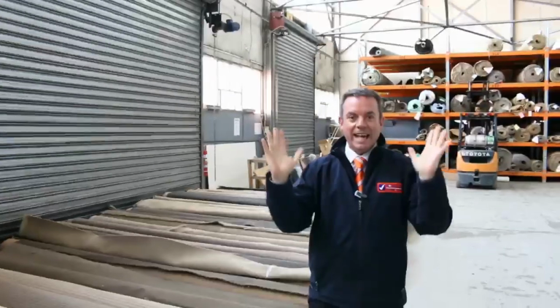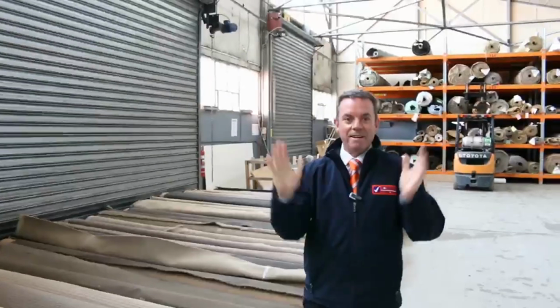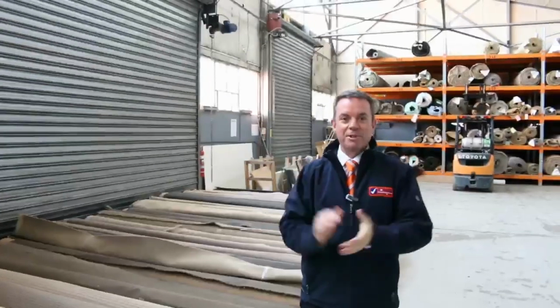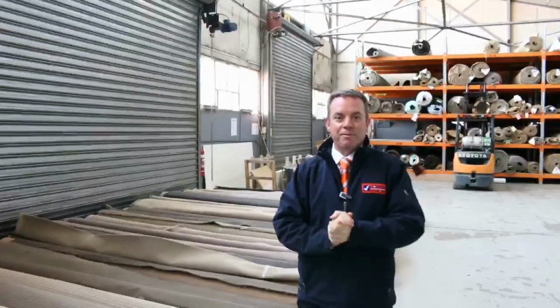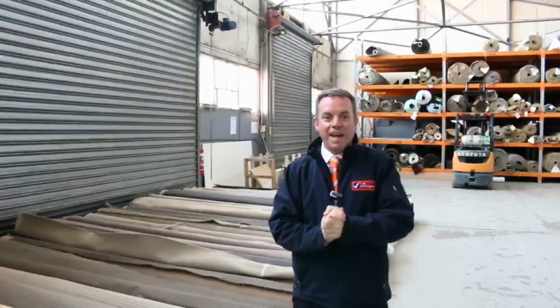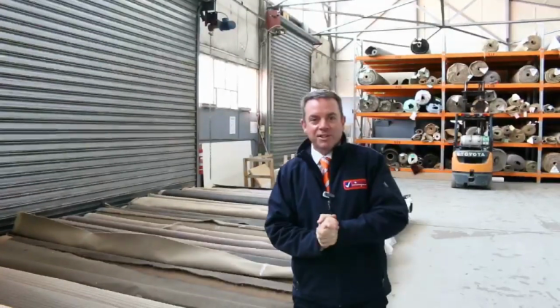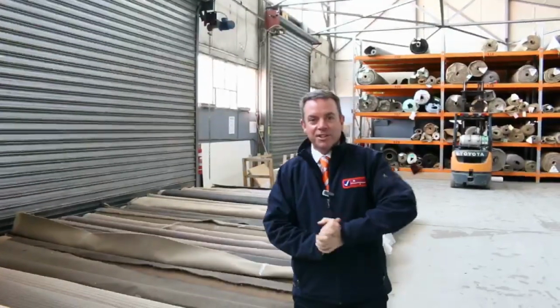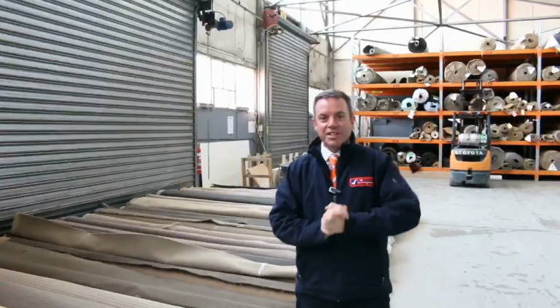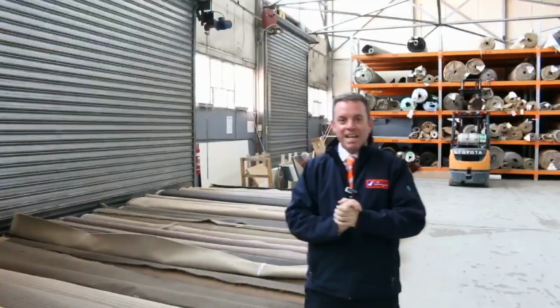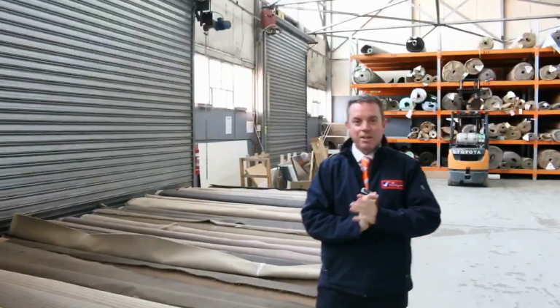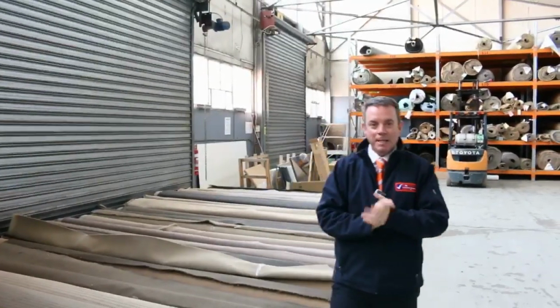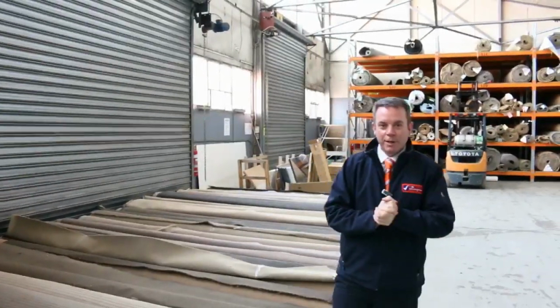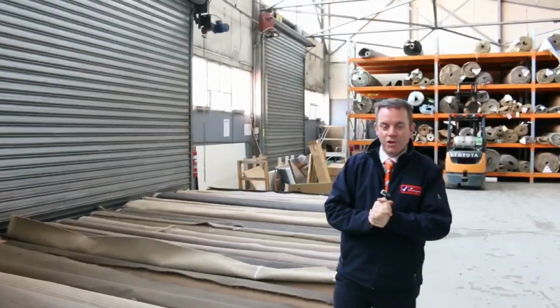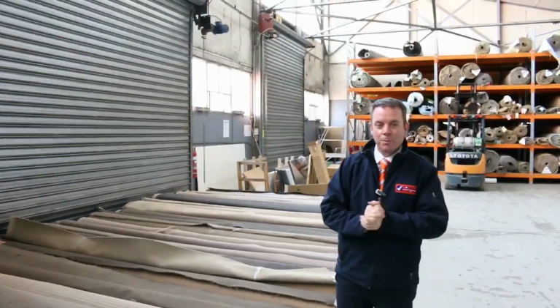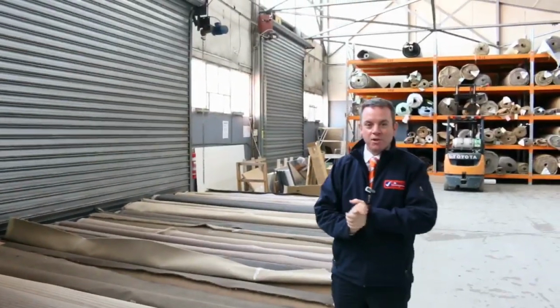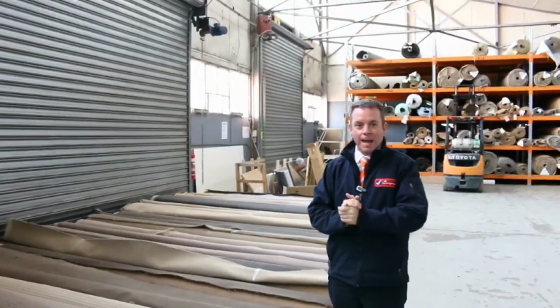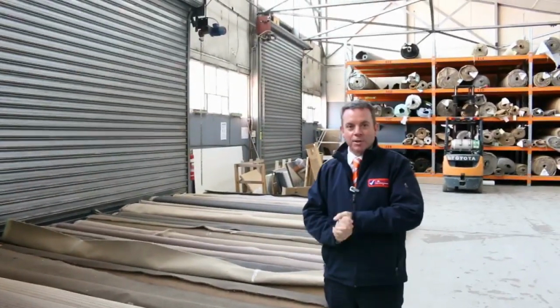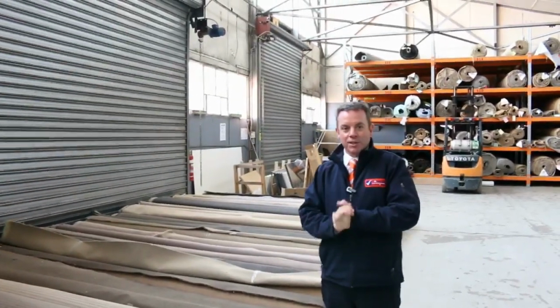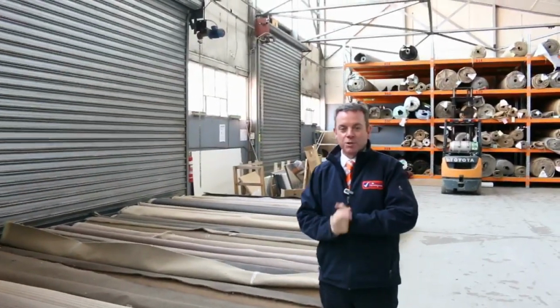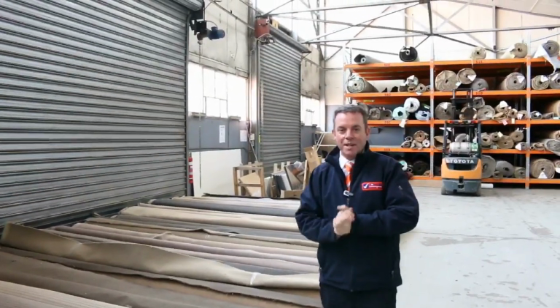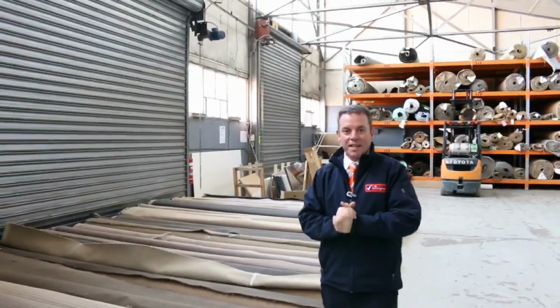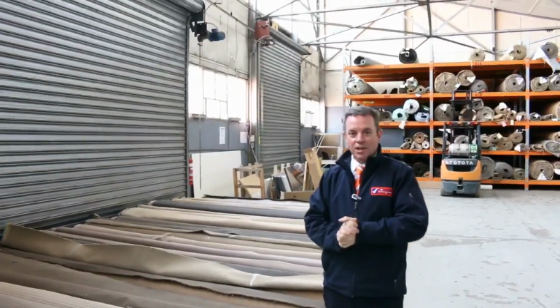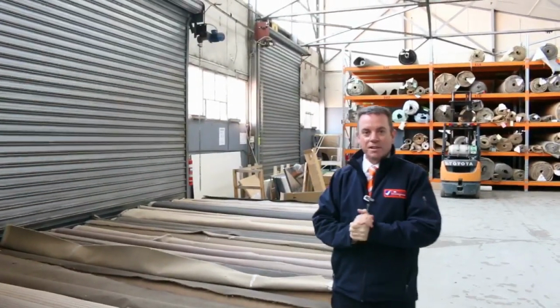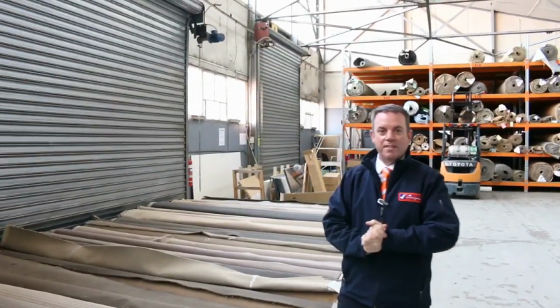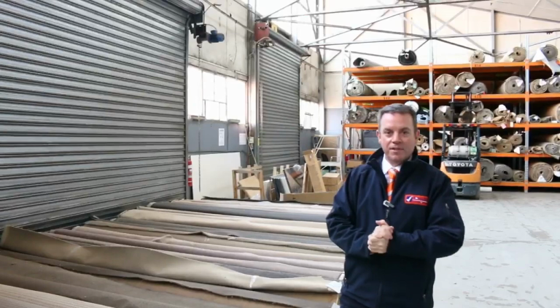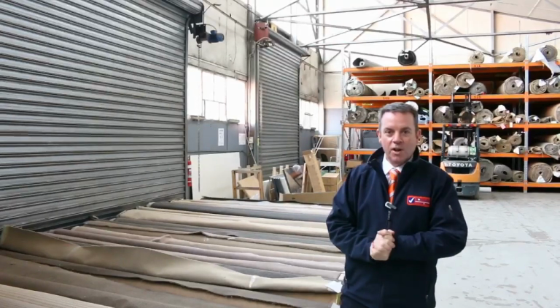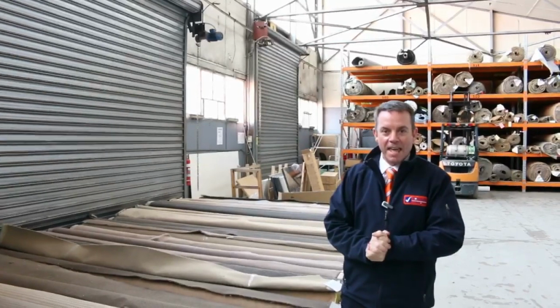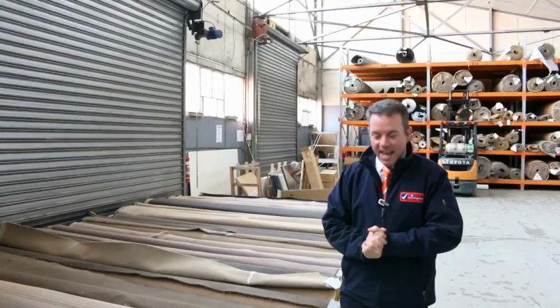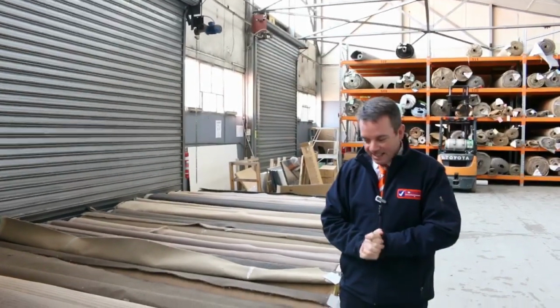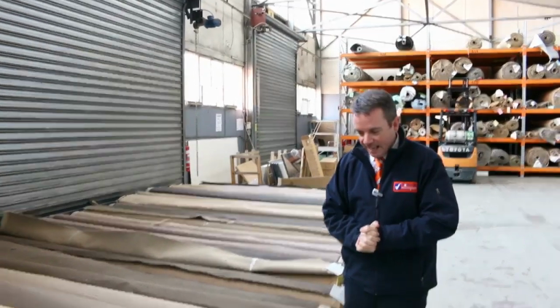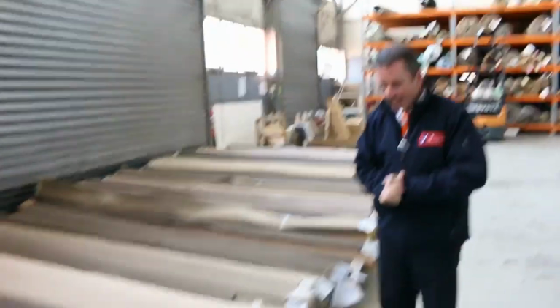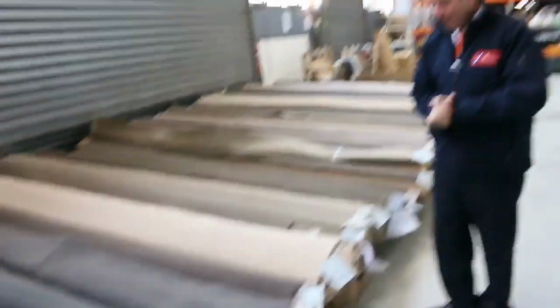G'day, I'm John from Fowler's Auctions and Sales. I'm here to preview tomorrow's carpet auction — it's Wednesday the 19th of July at 10am.